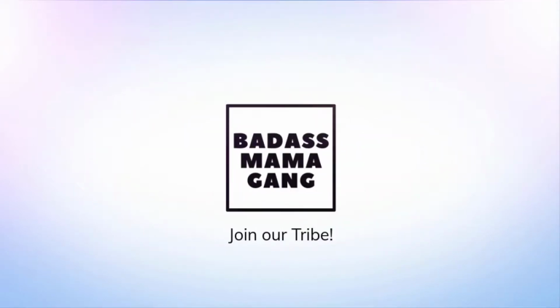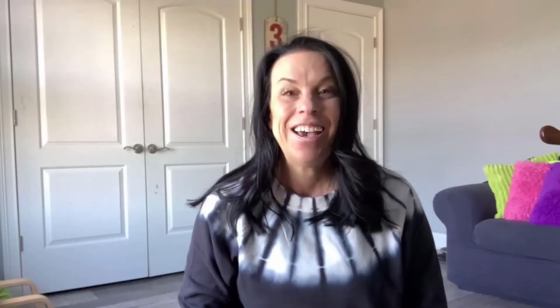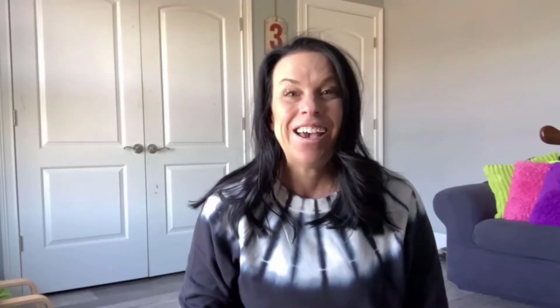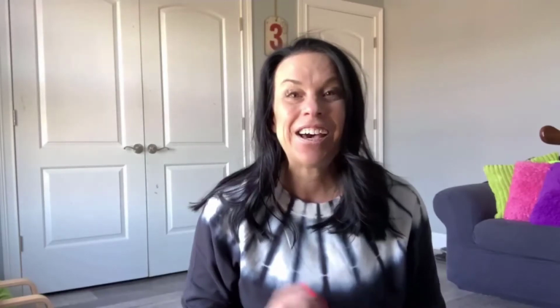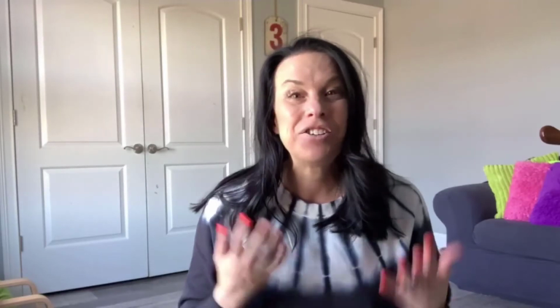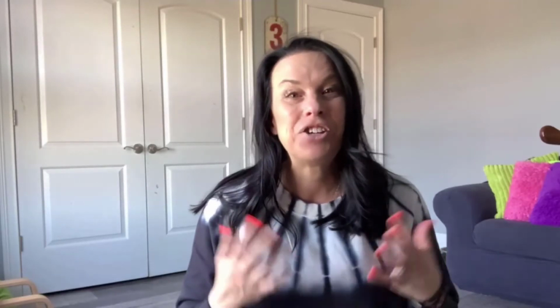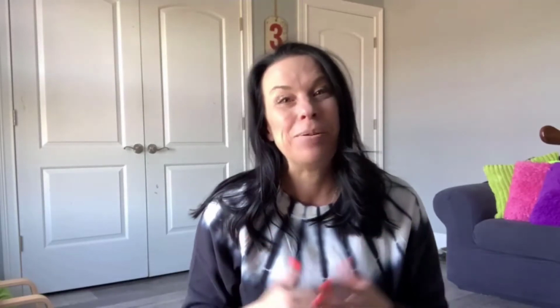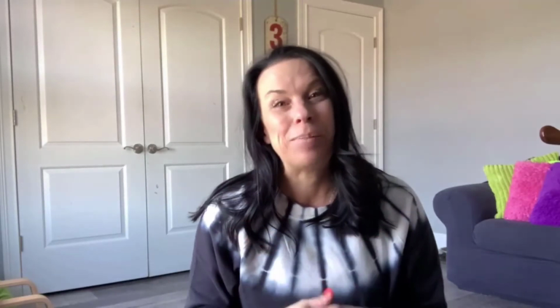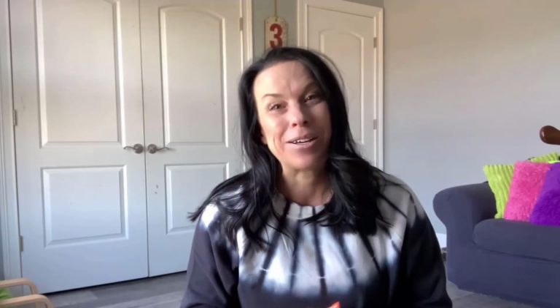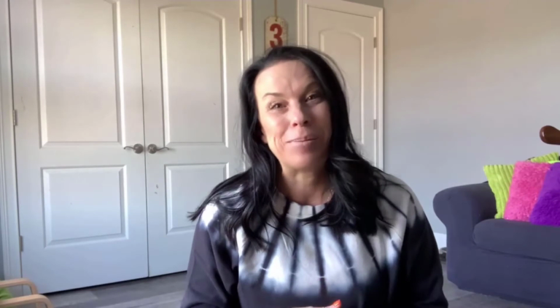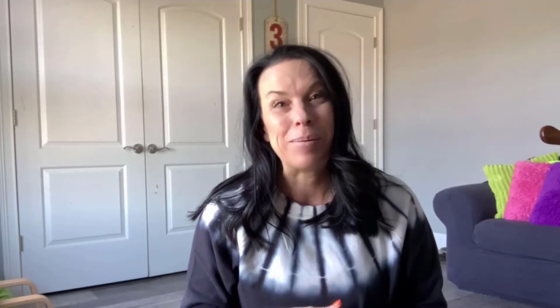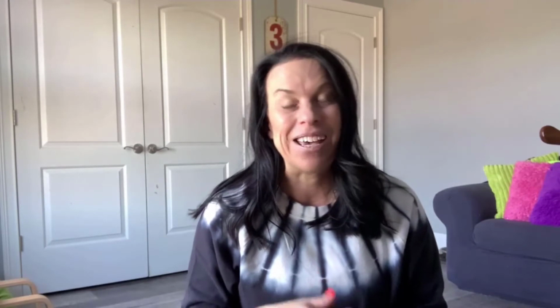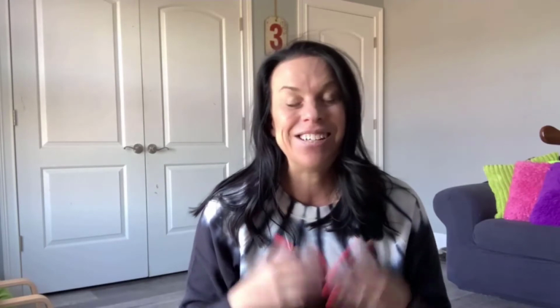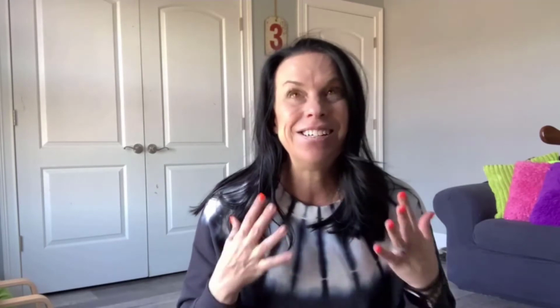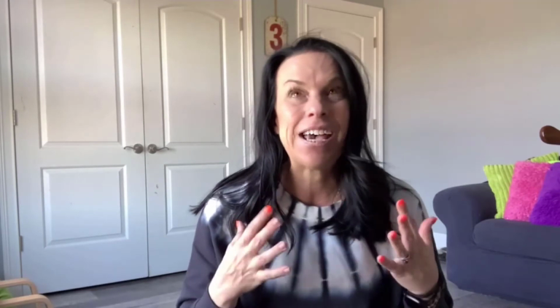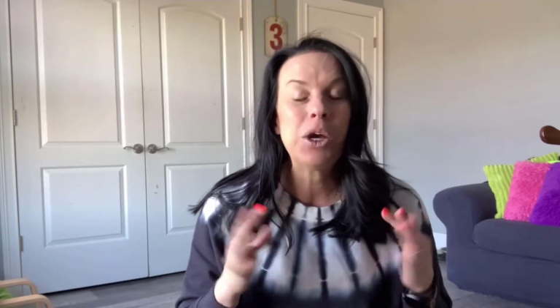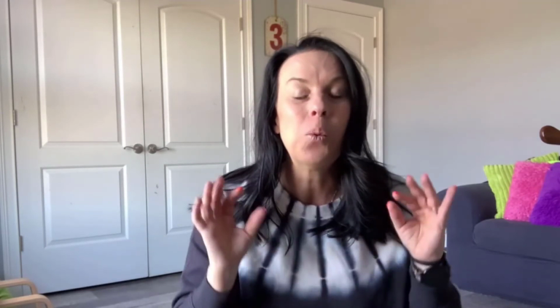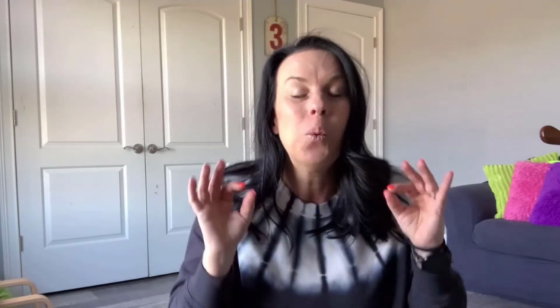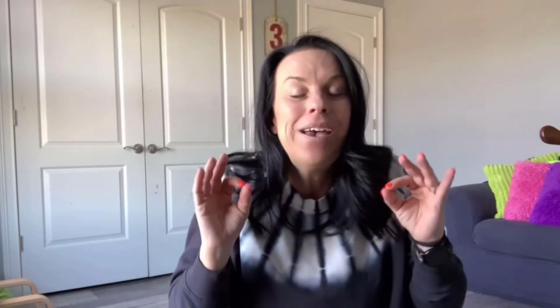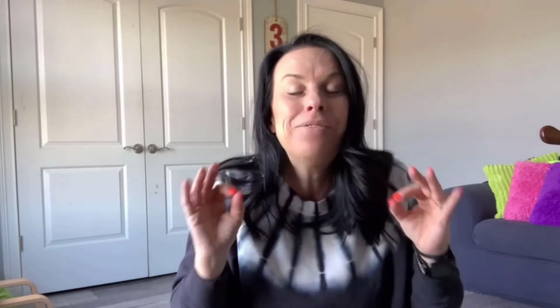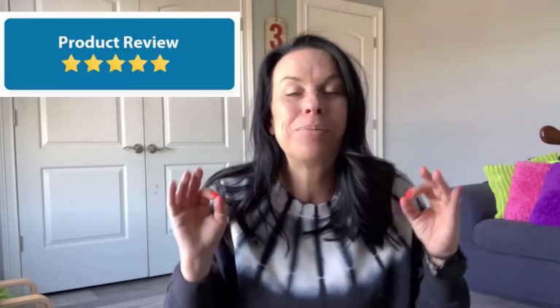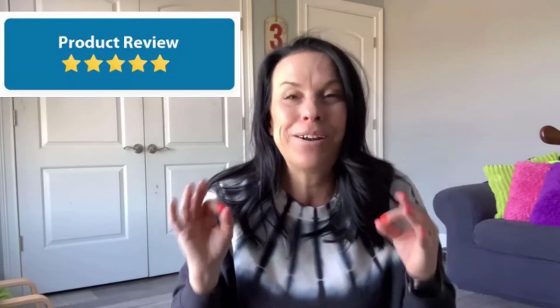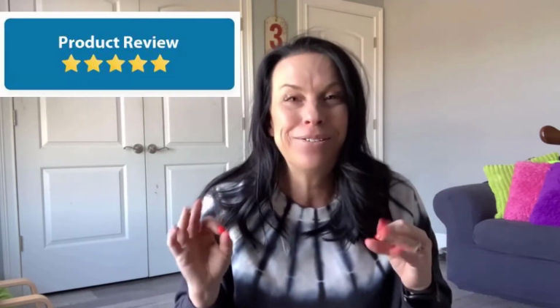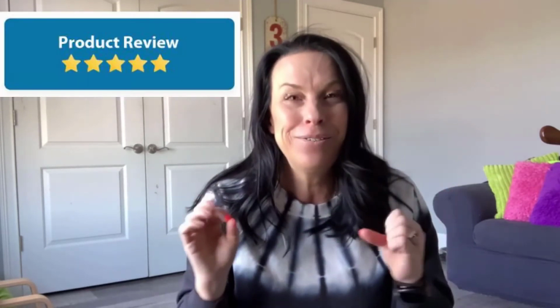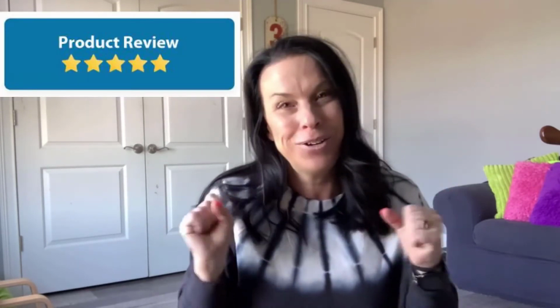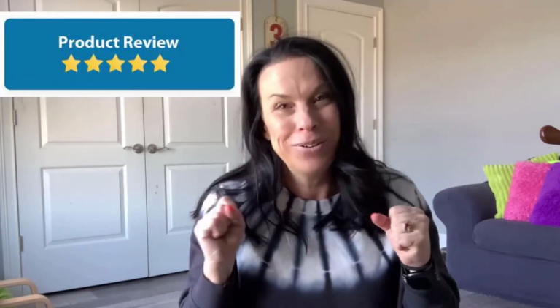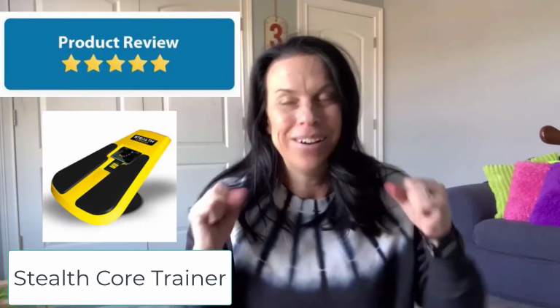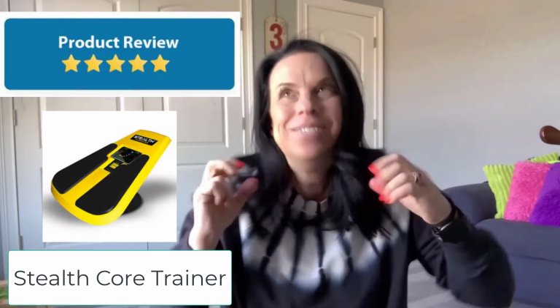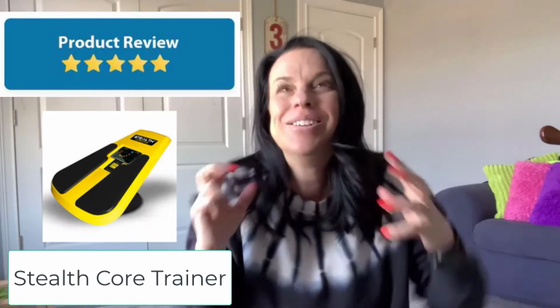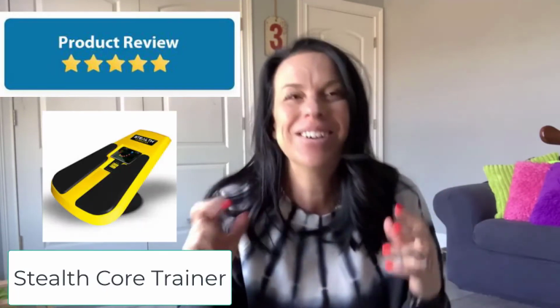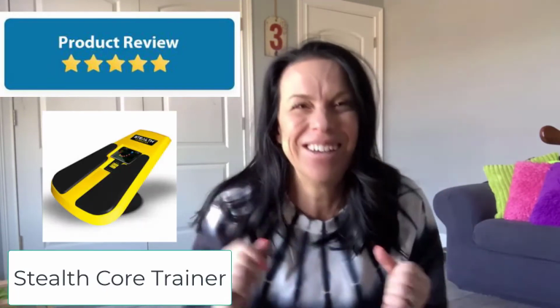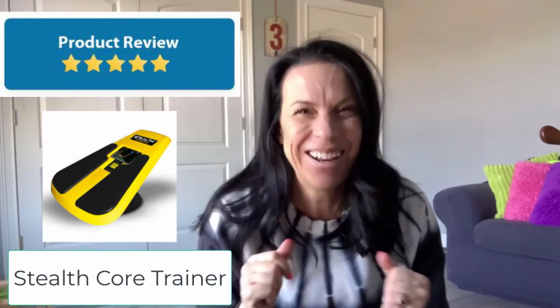Hey guys, it's Jamie with Badass Mama Gang, and today we have a product review. I'm so excited.